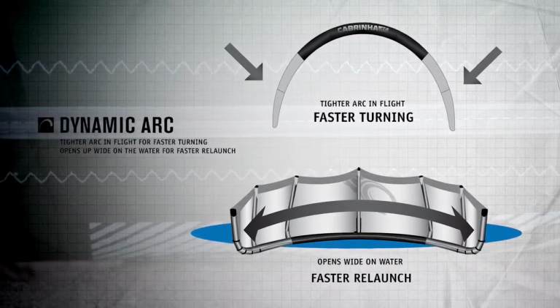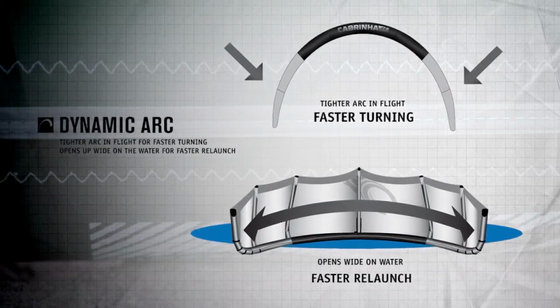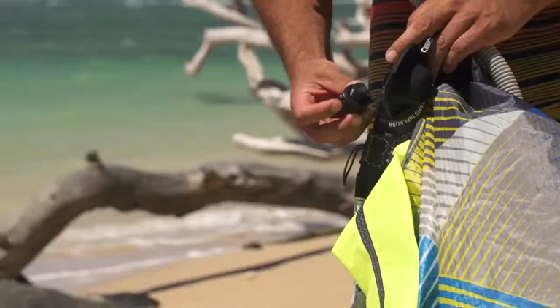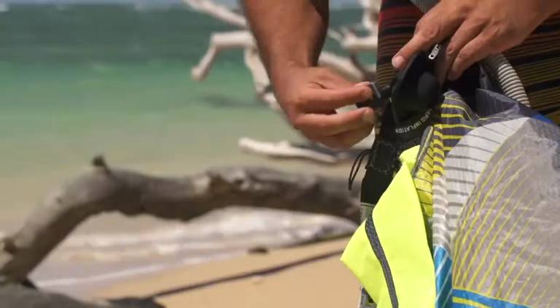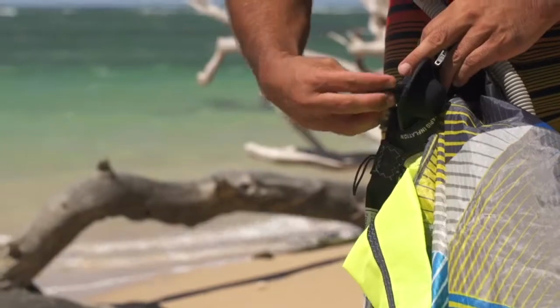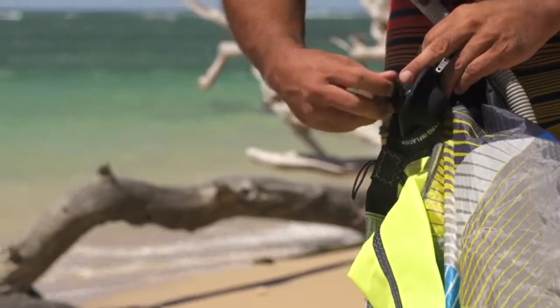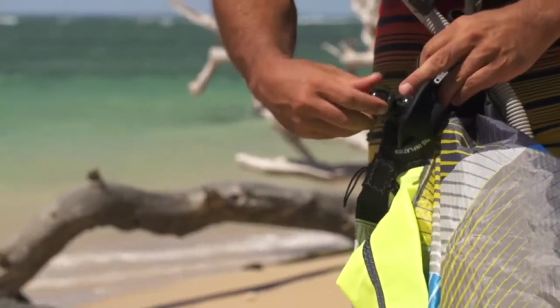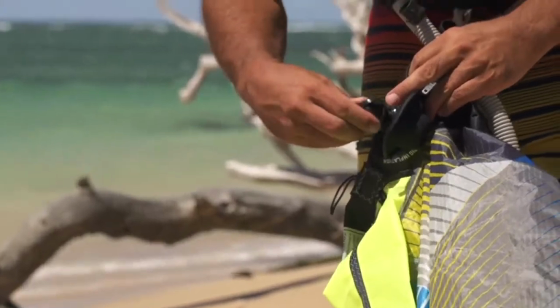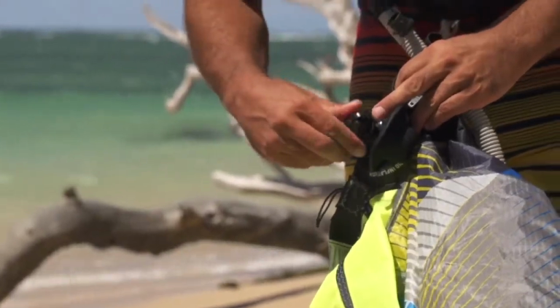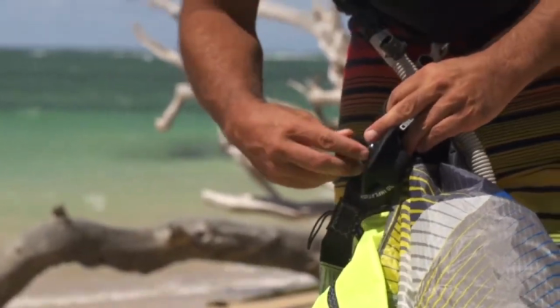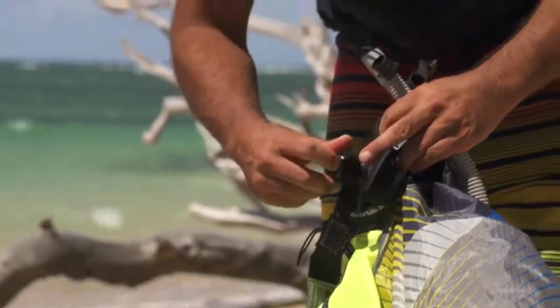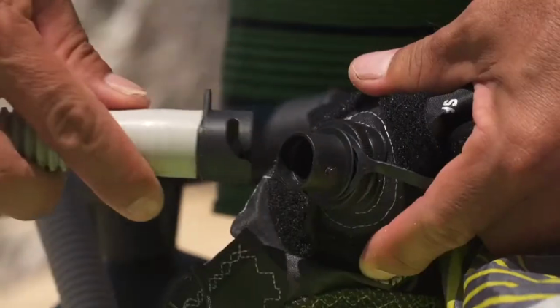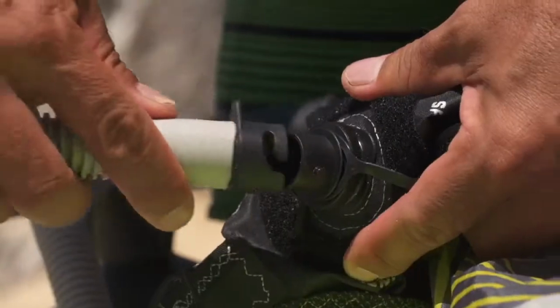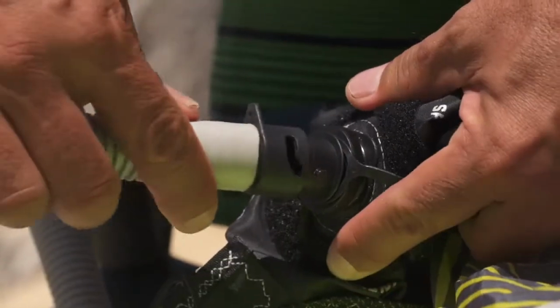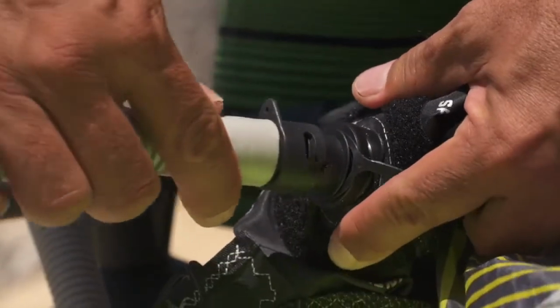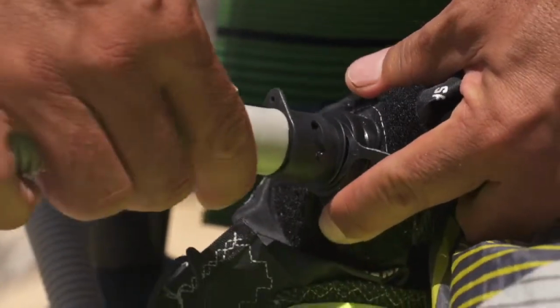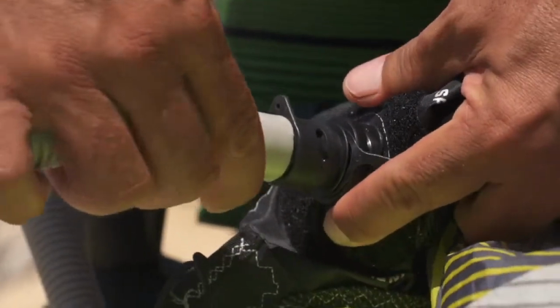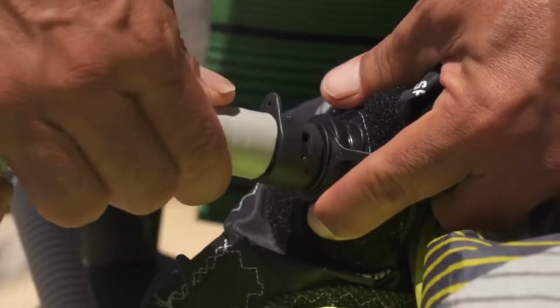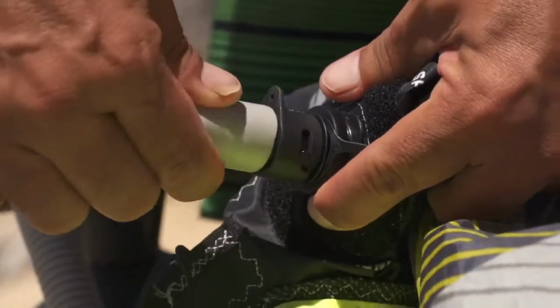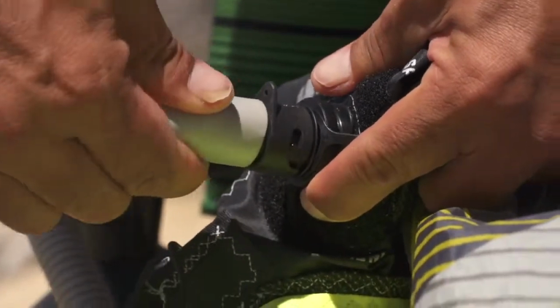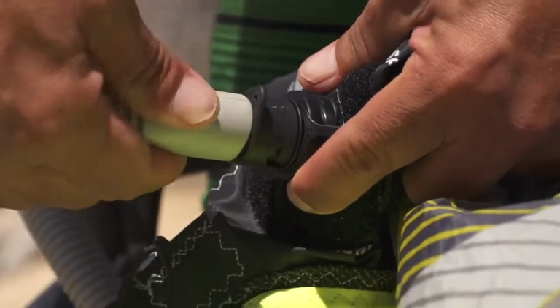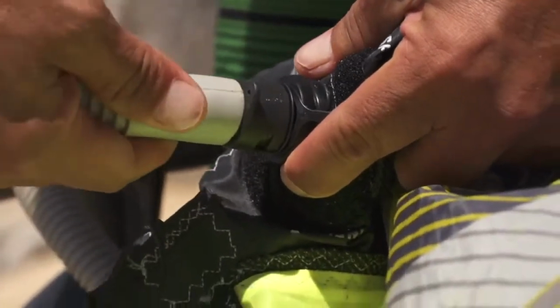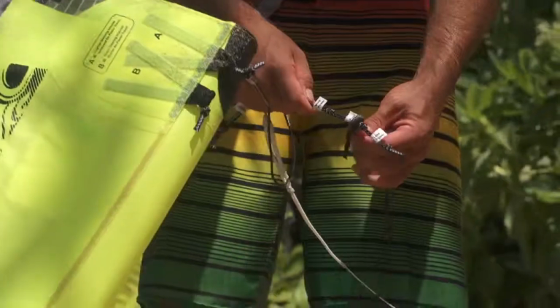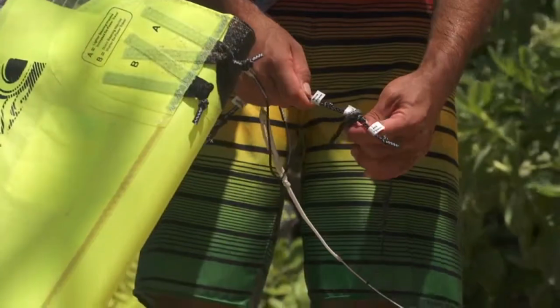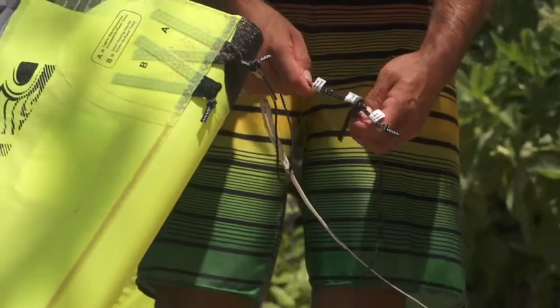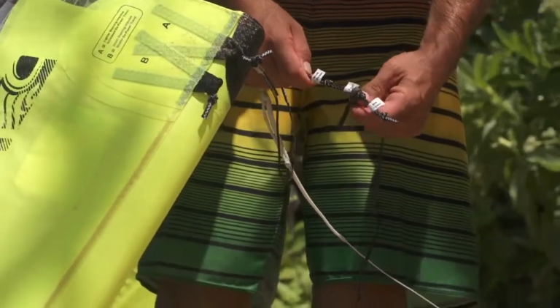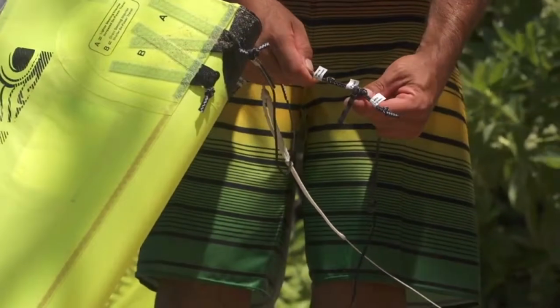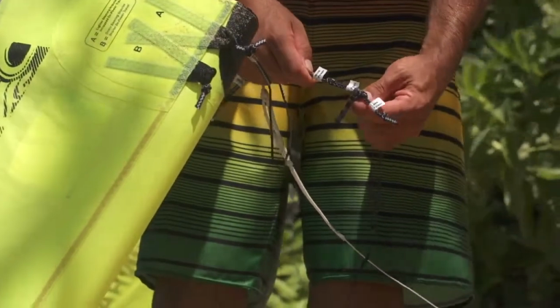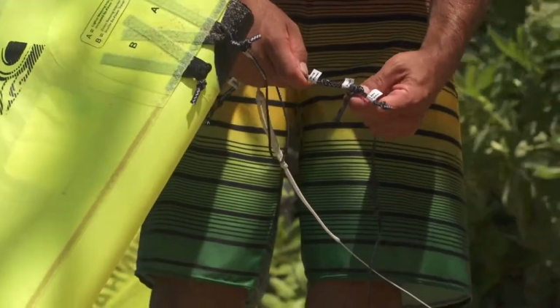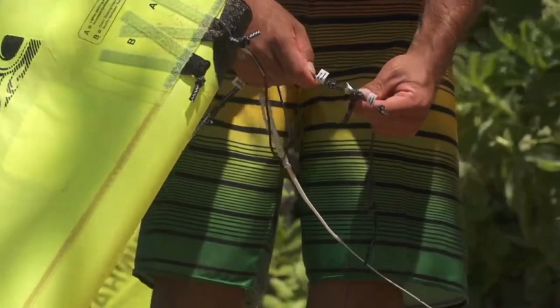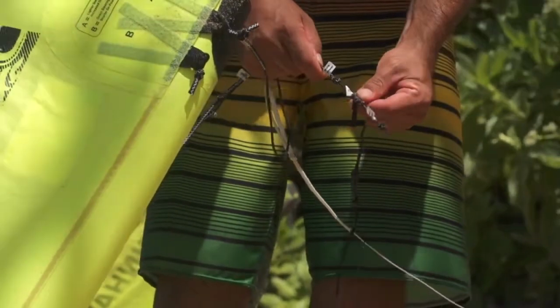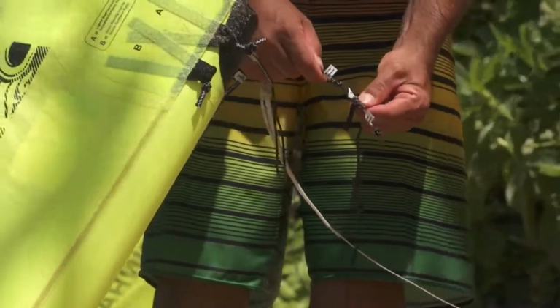The sprint inflation system and power control pigtails makes rigging and fine-tuning a breeze.